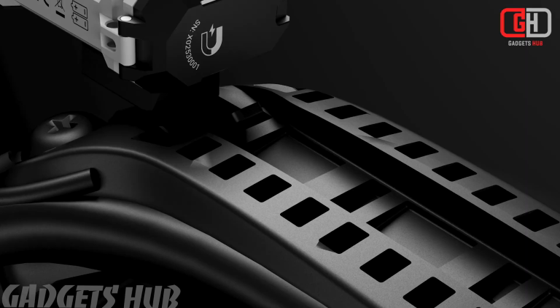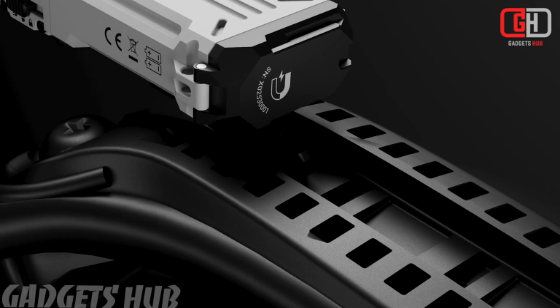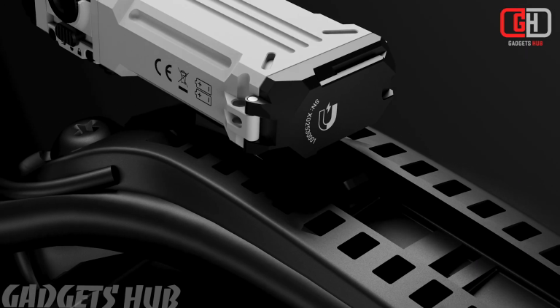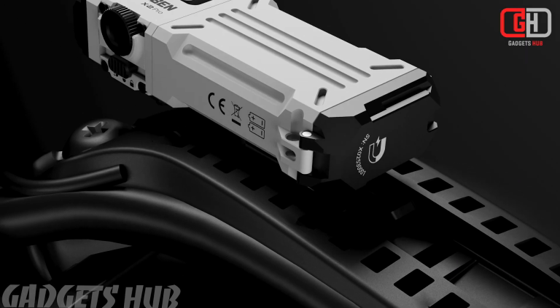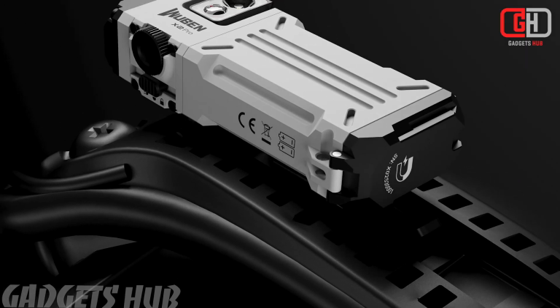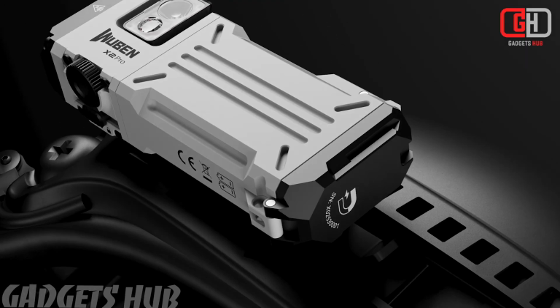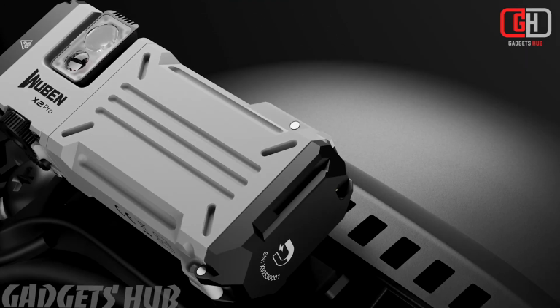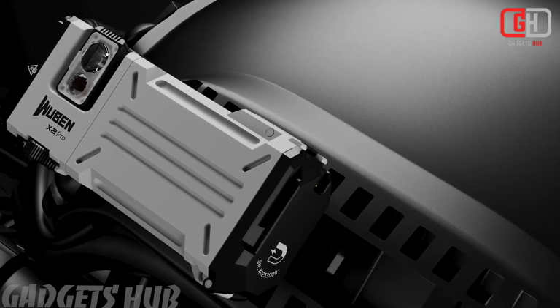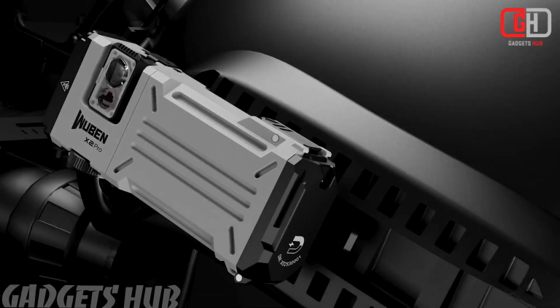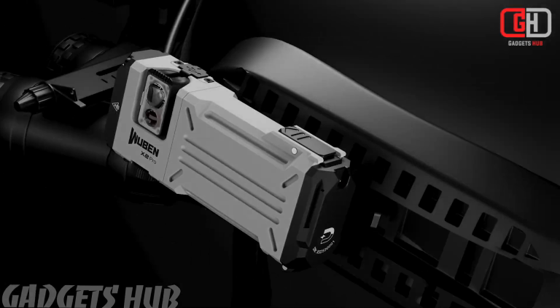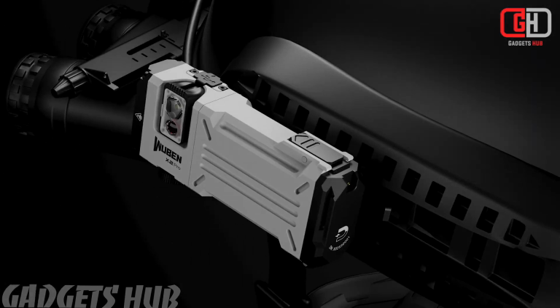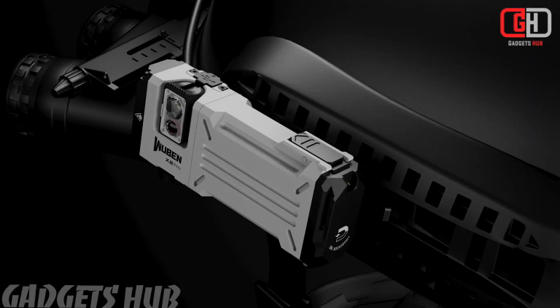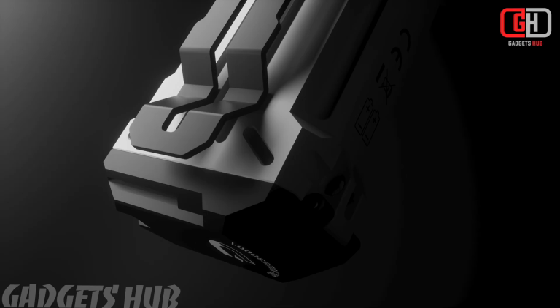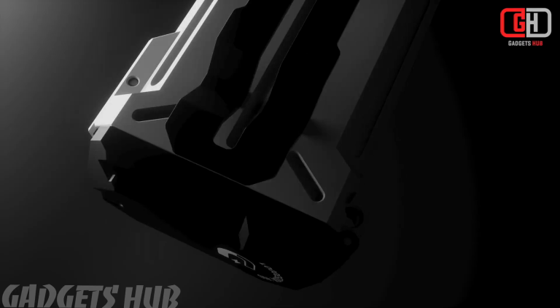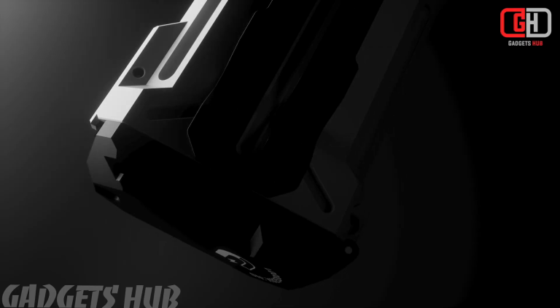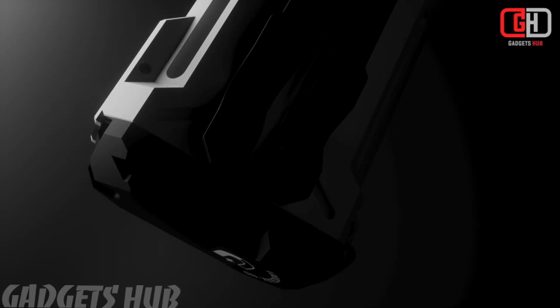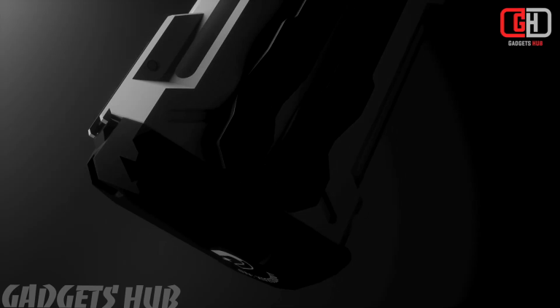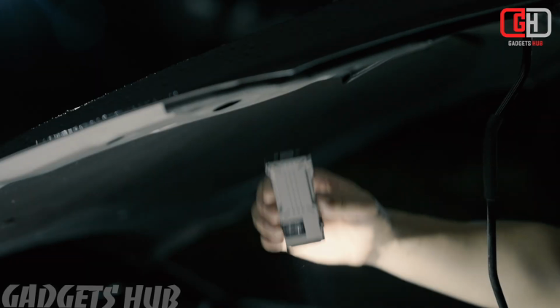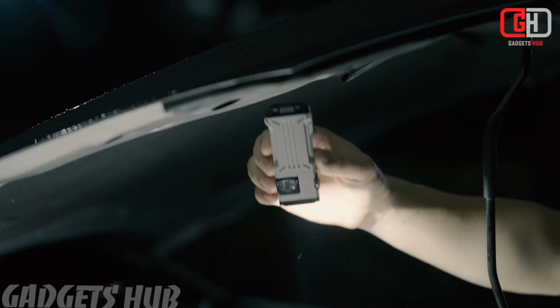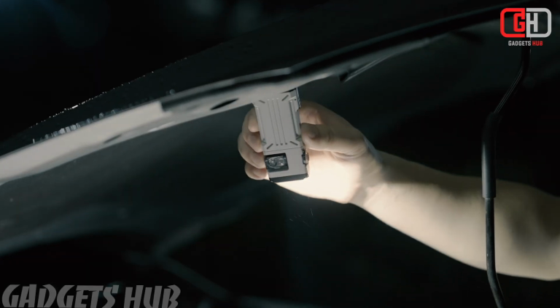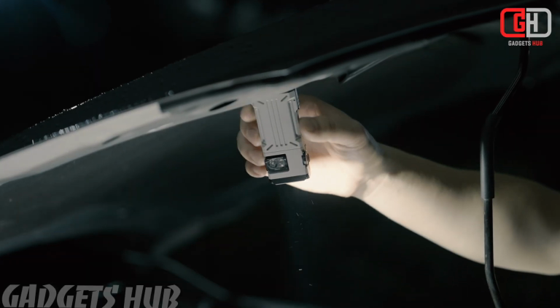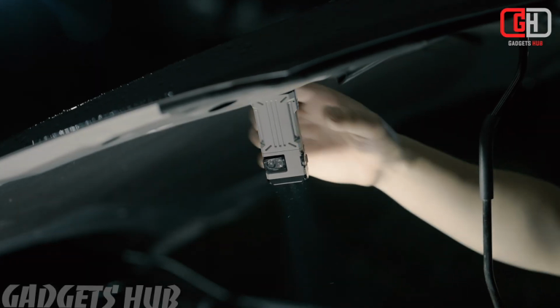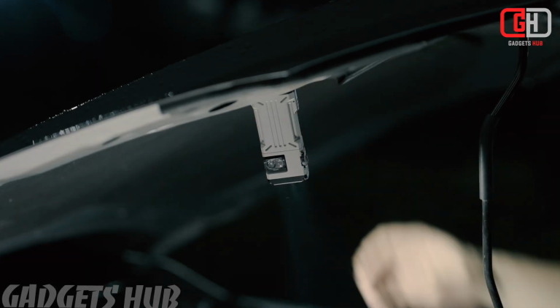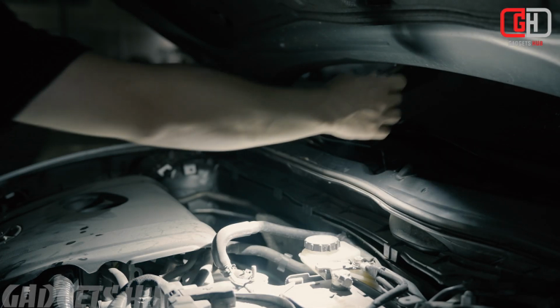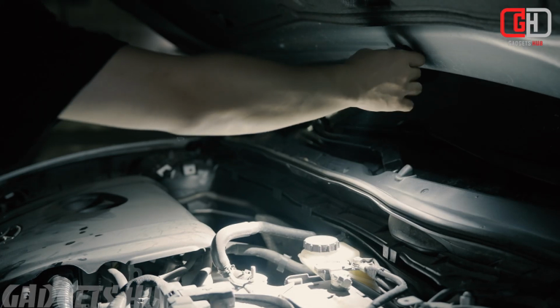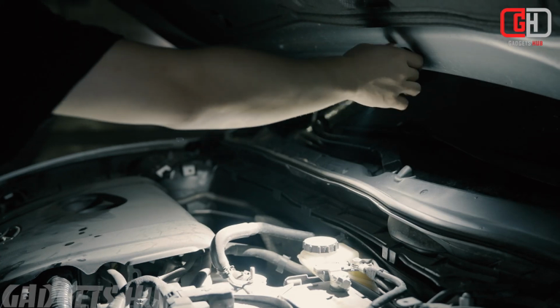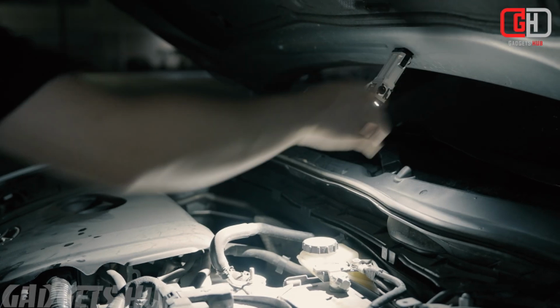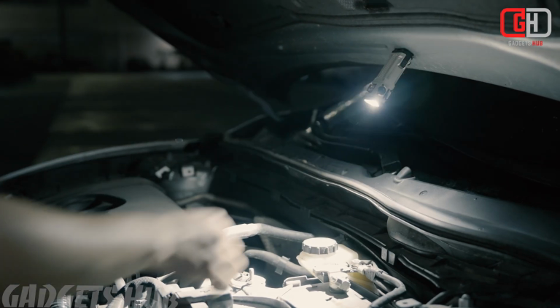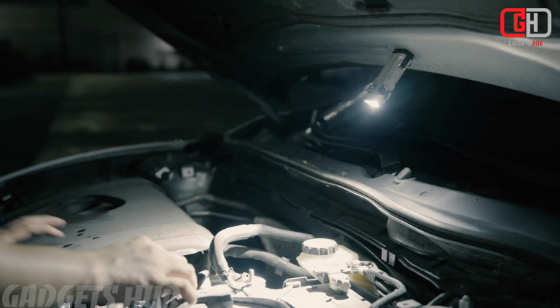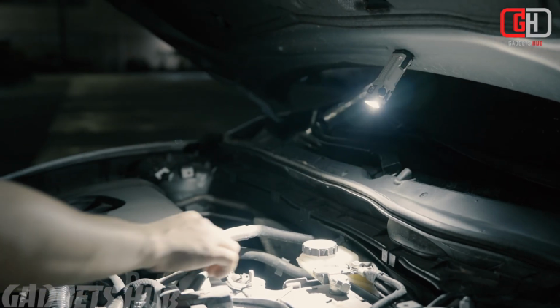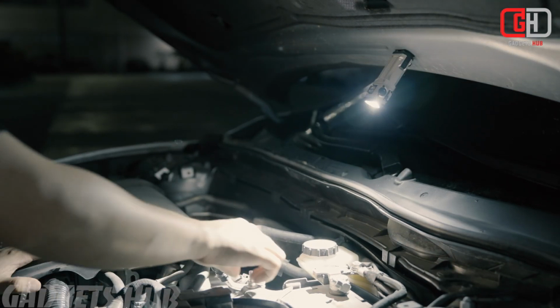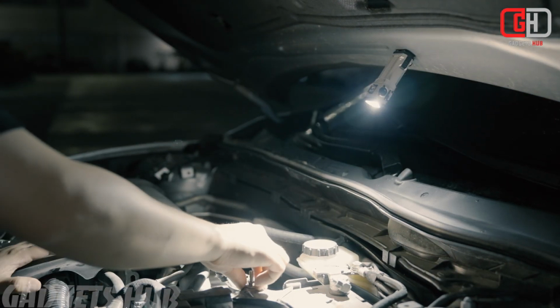Multifunctional Side Light: This side light includes a 400-lumen white light and RGB signal lights, expanding its range of applications.